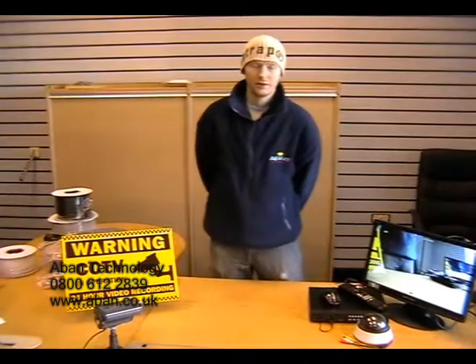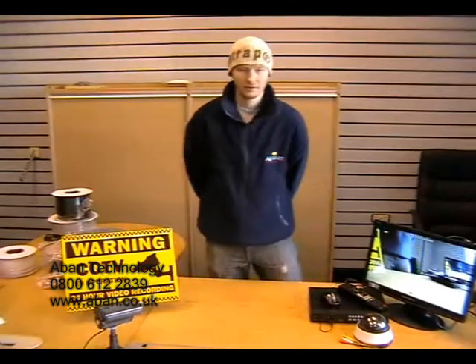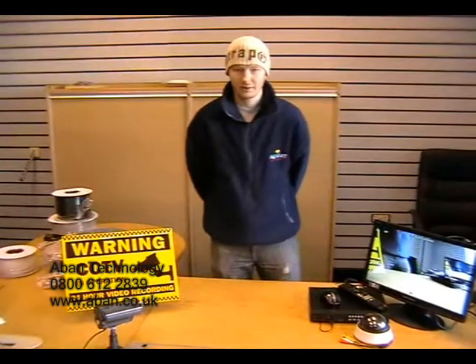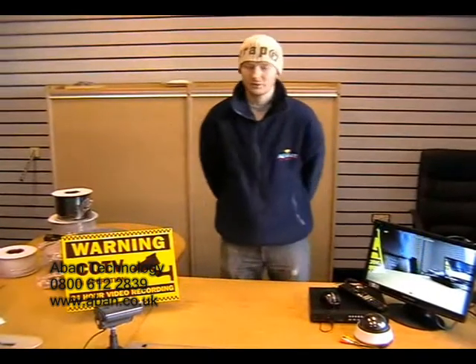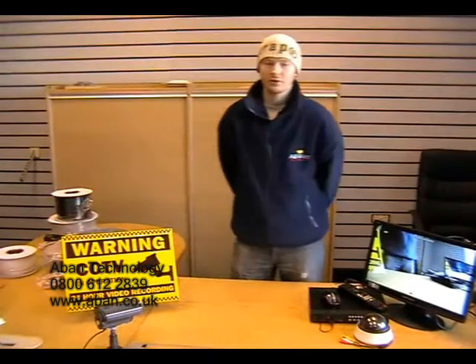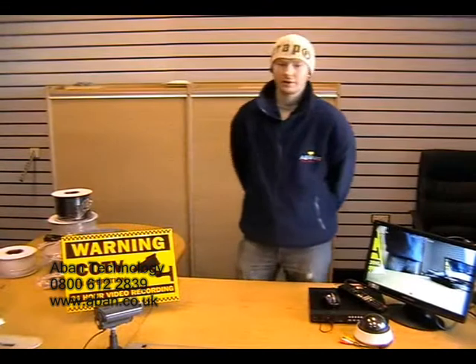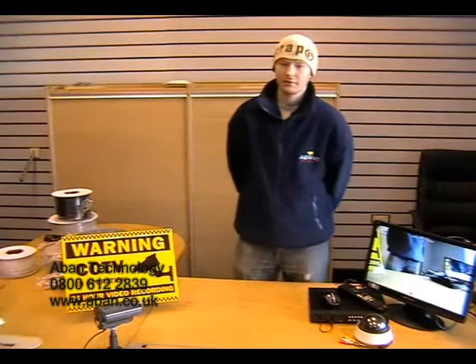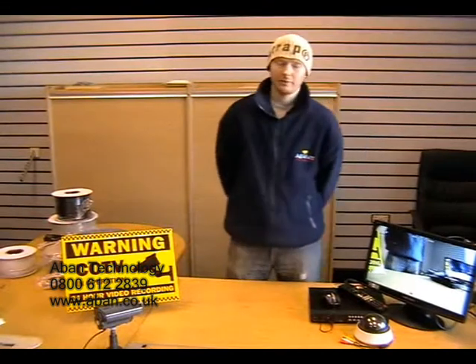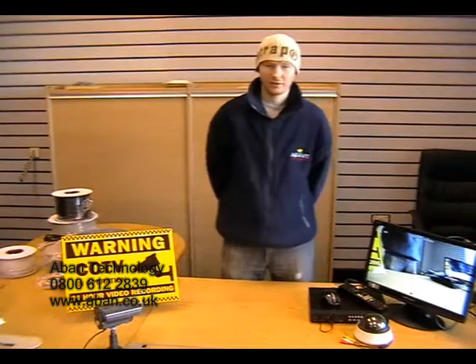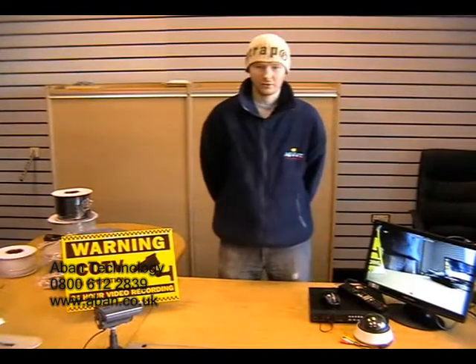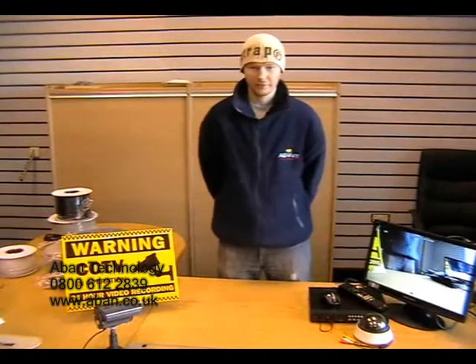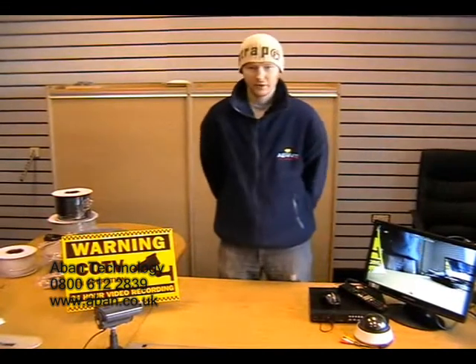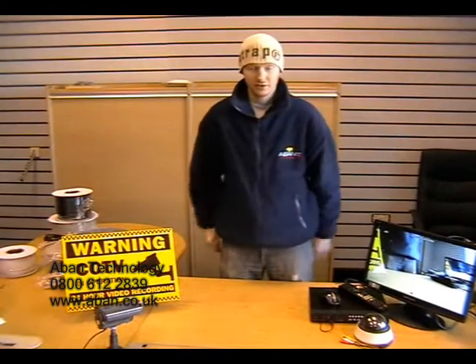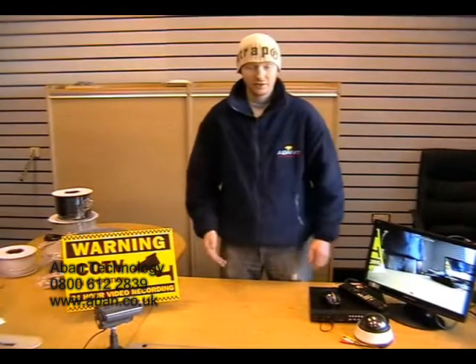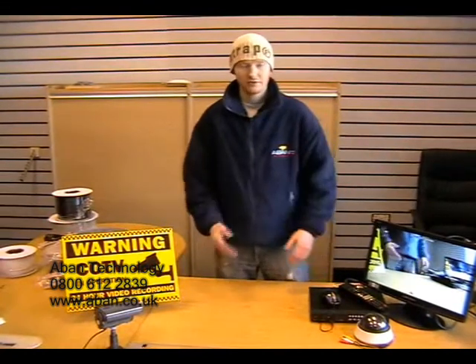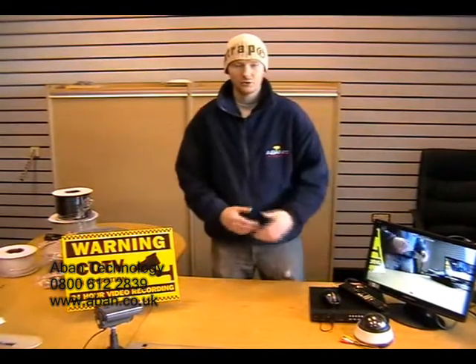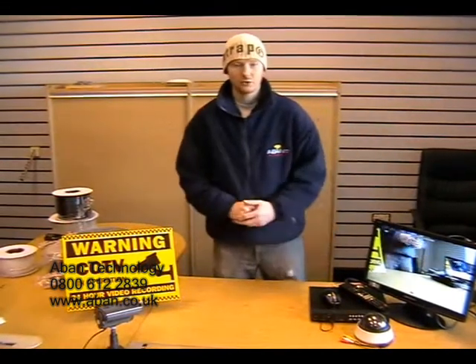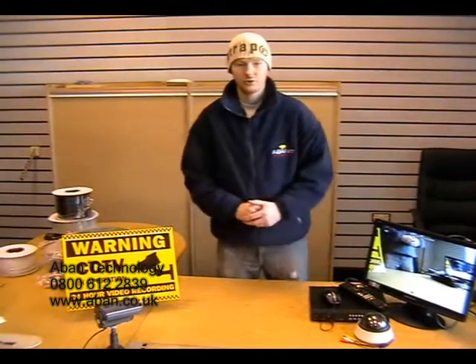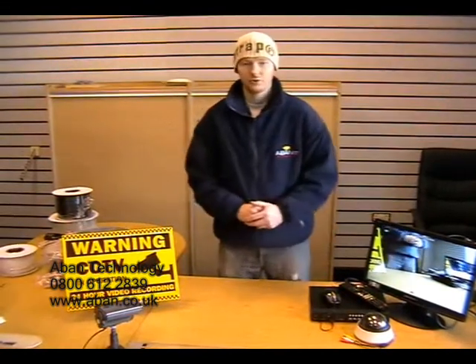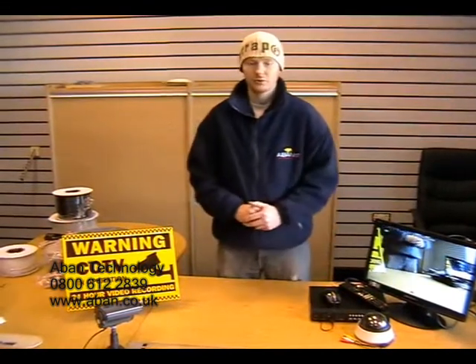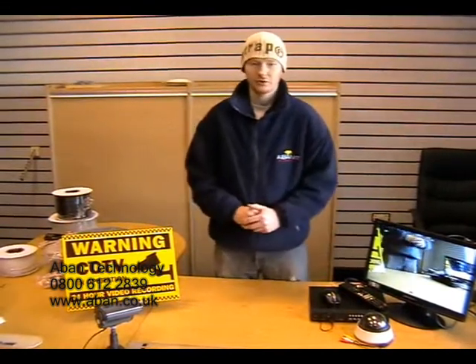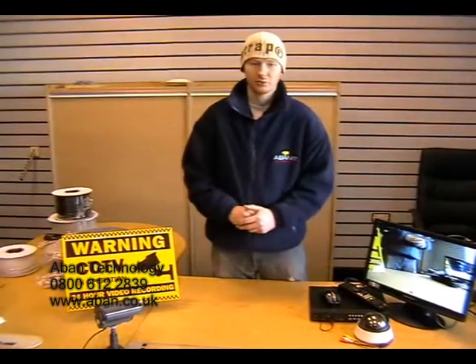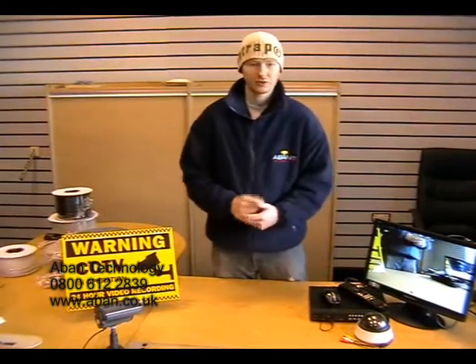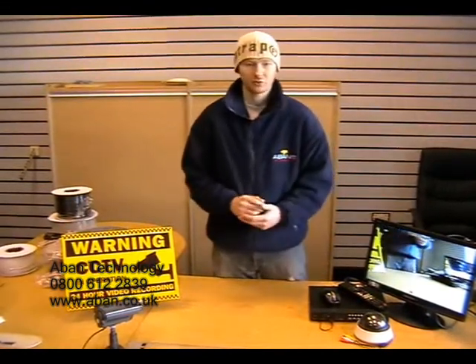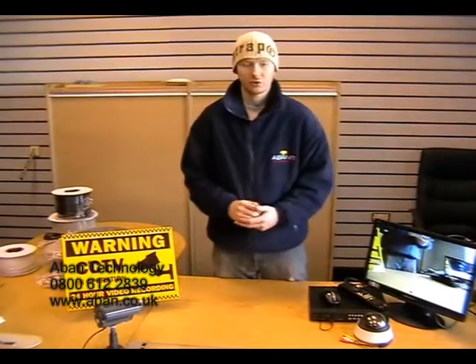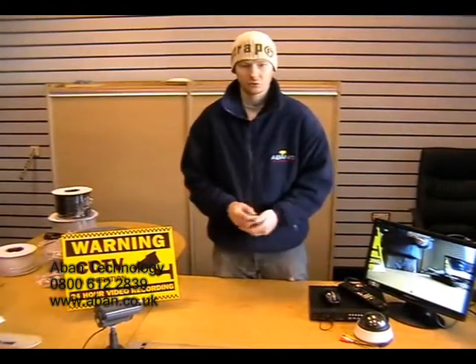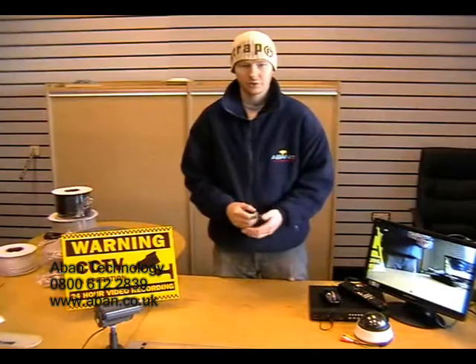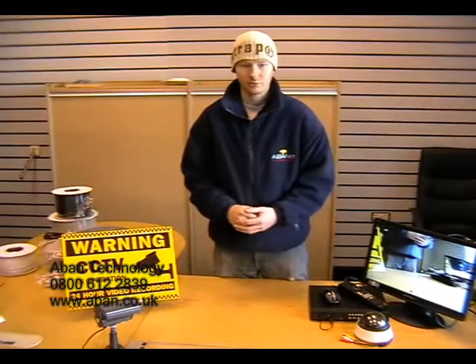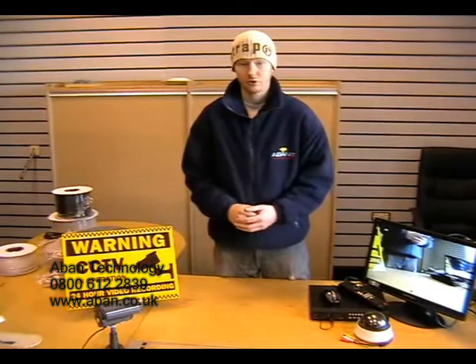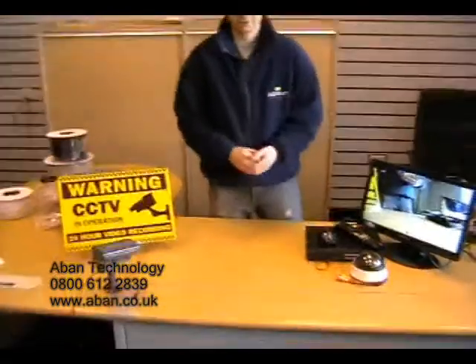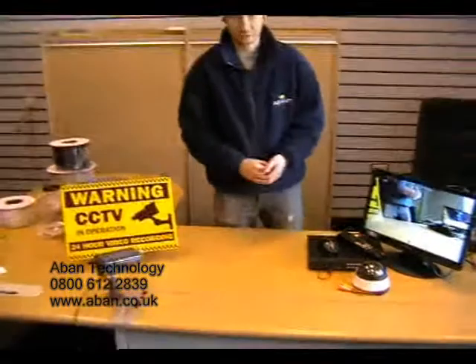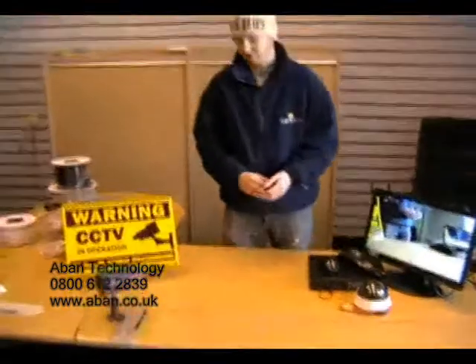Hi, my name is Scott and I work for A-Band Technology. Today in this video tutorial I'm going to give you a brief description on some of the cables that we can supply.